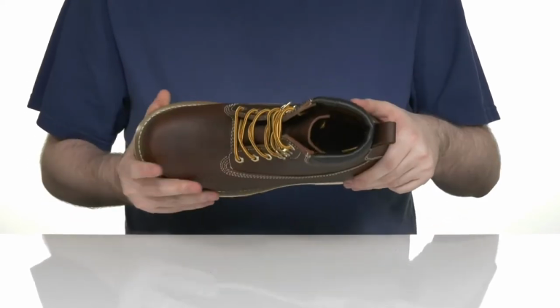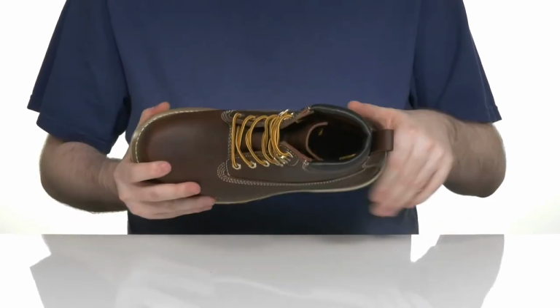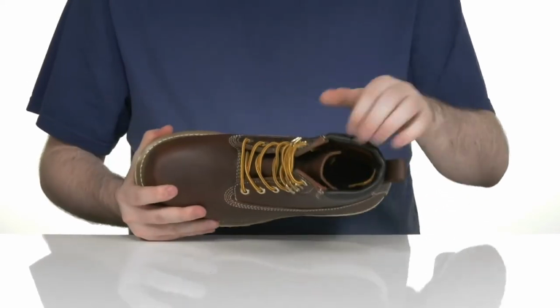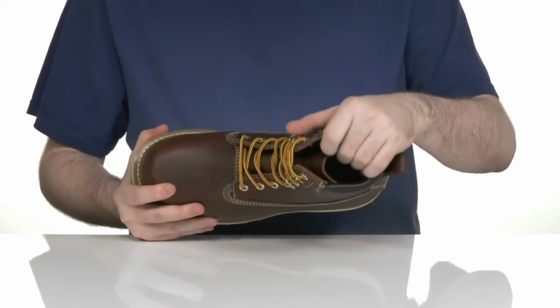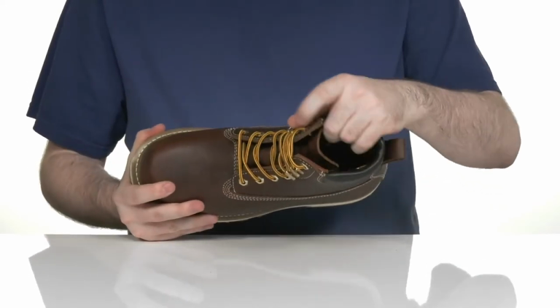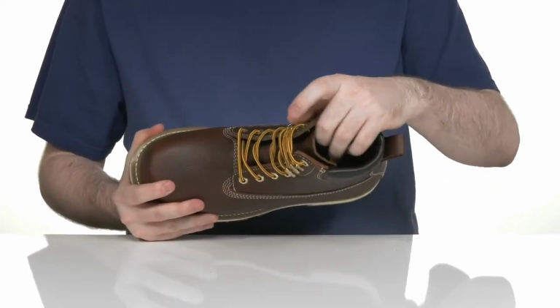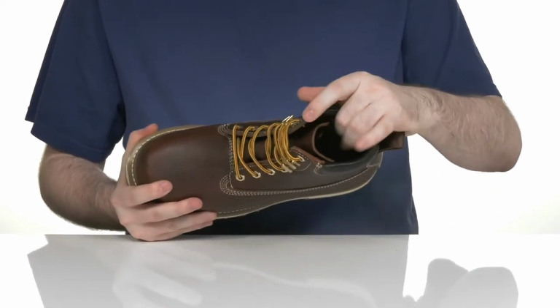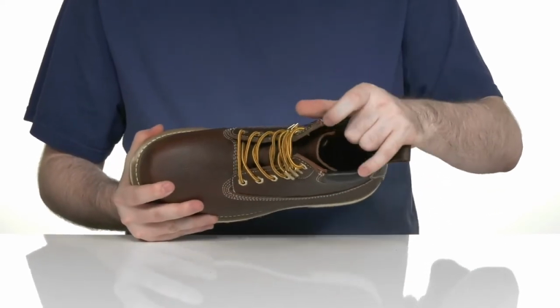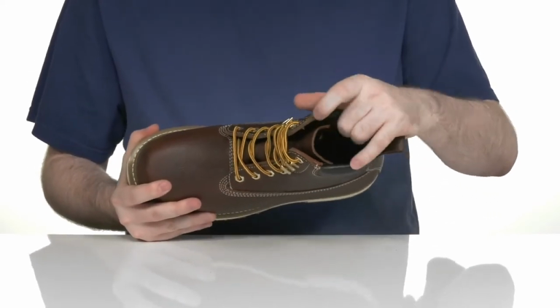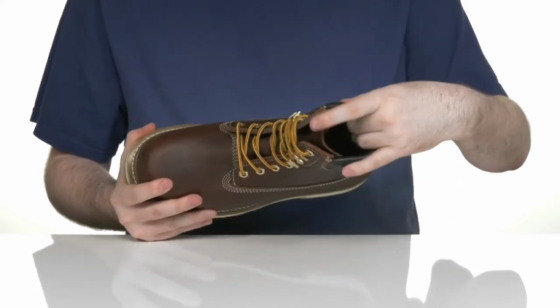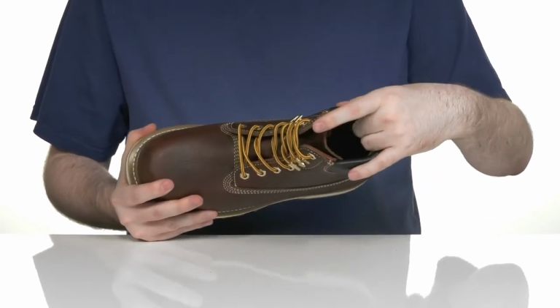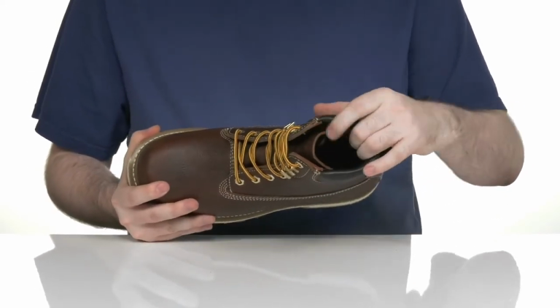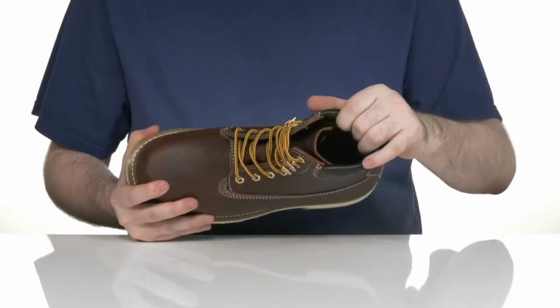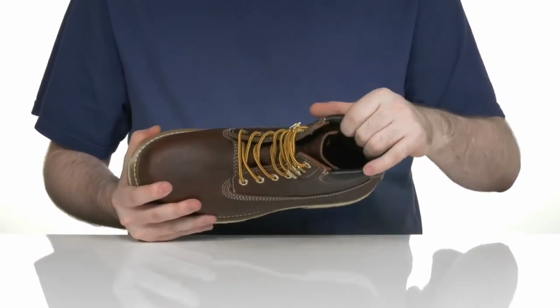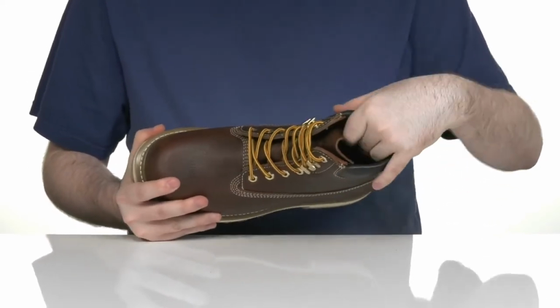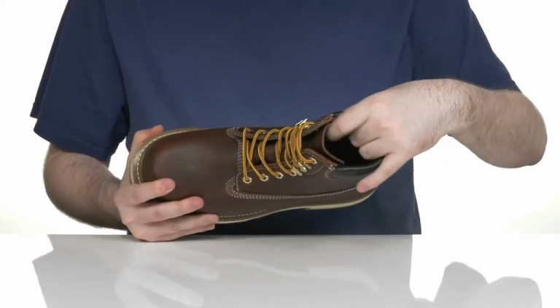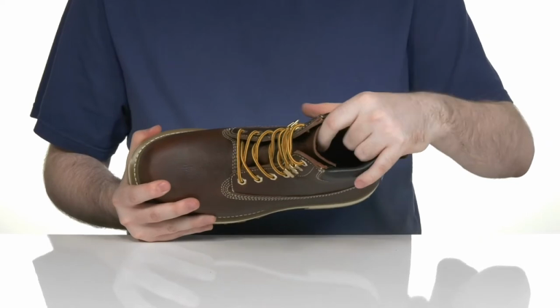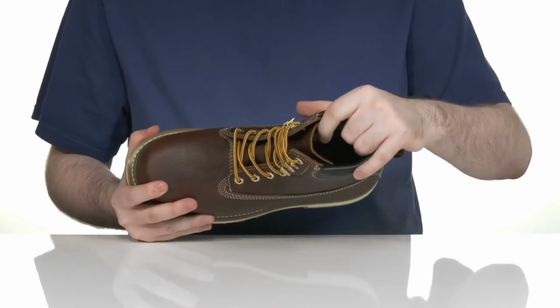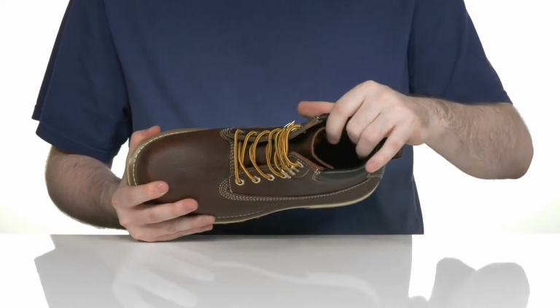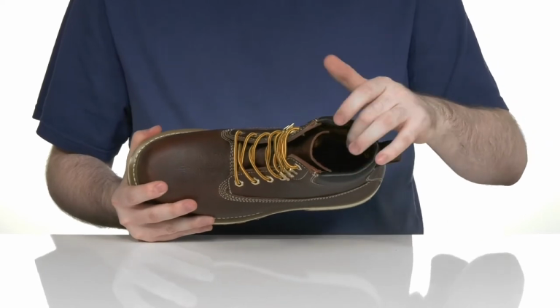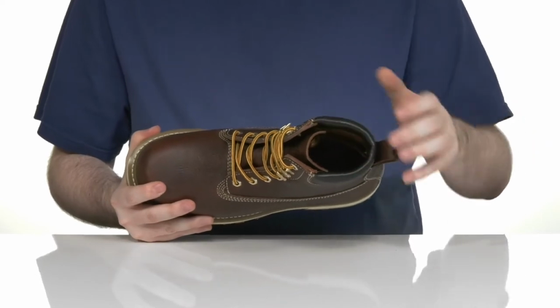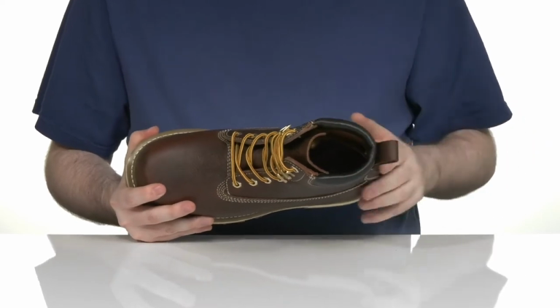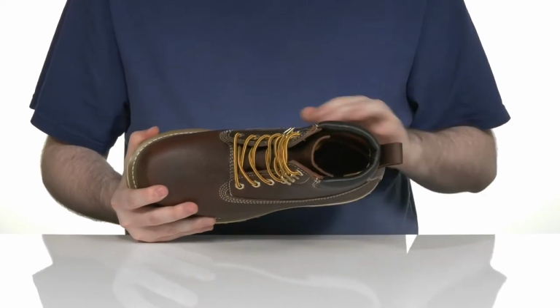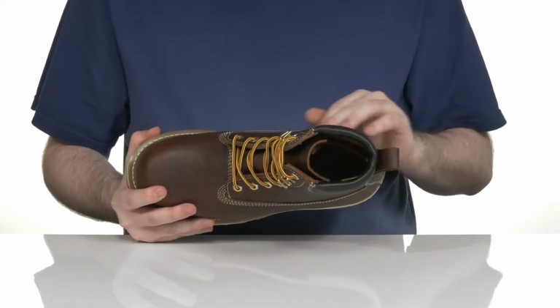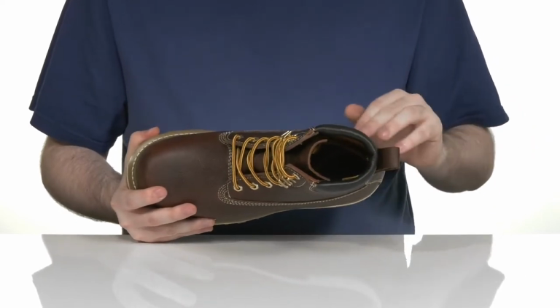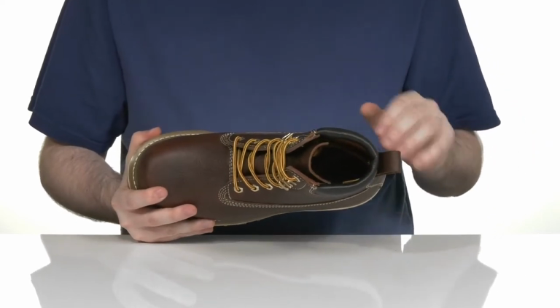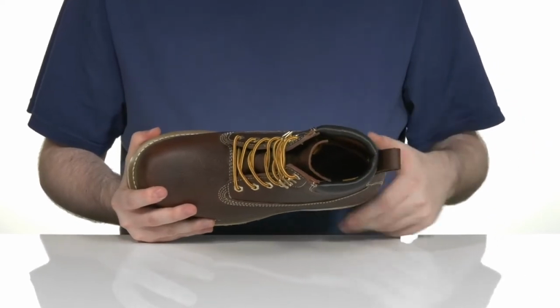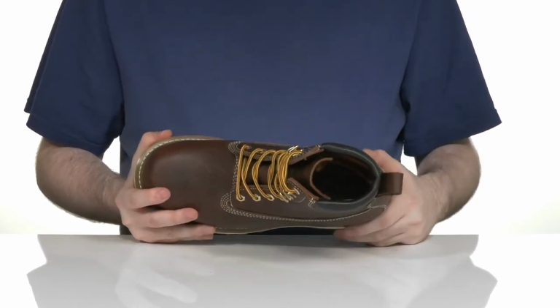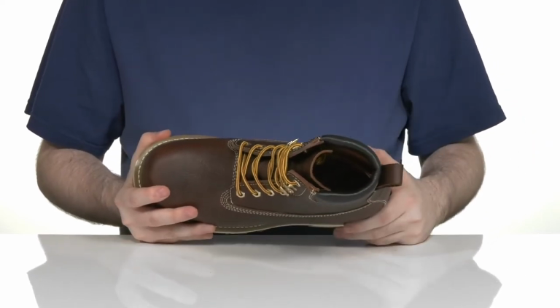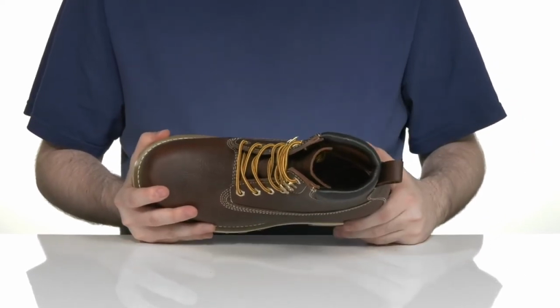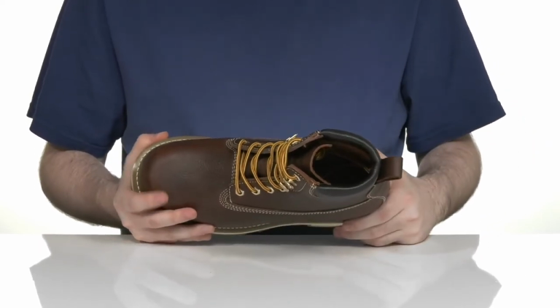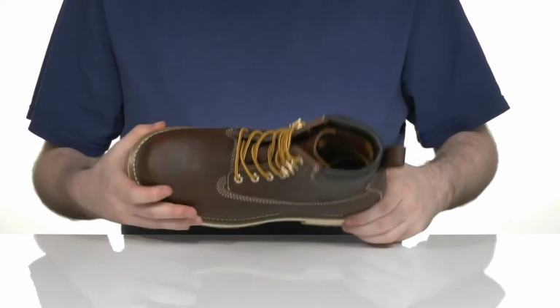The inner lining has a little padding on the collar to keep it comfortable, and it's made with a leather lining to keep it super cool on the inside.